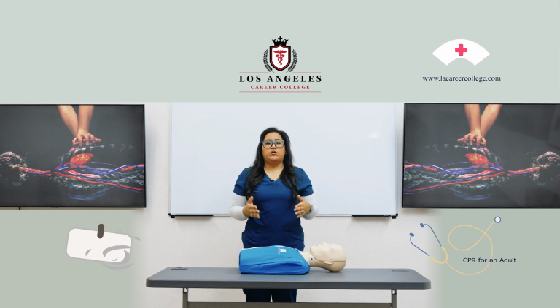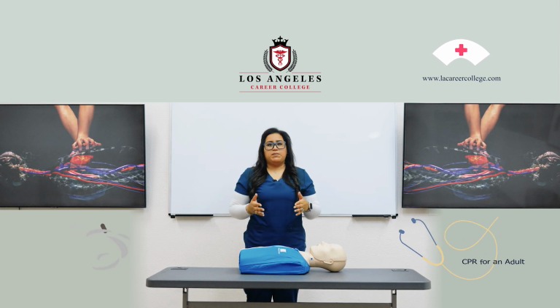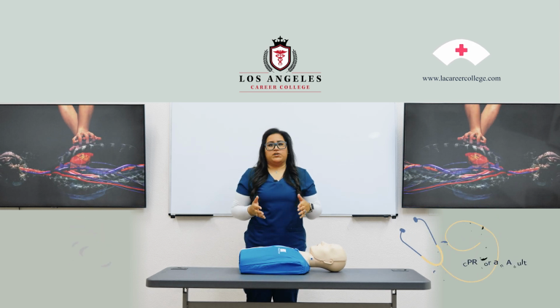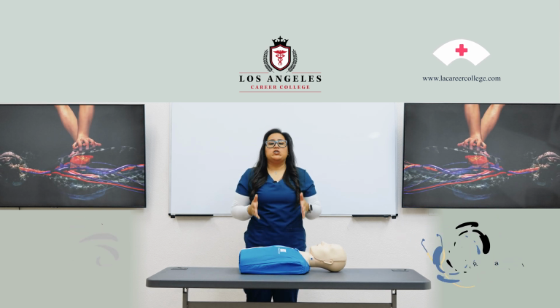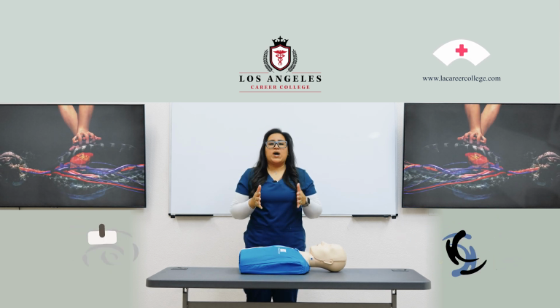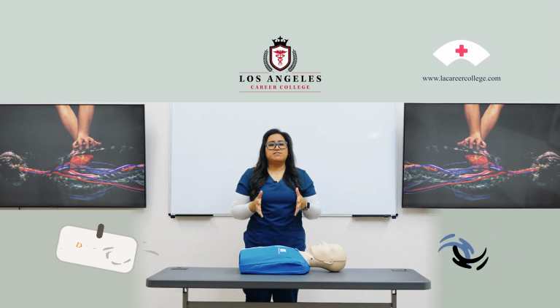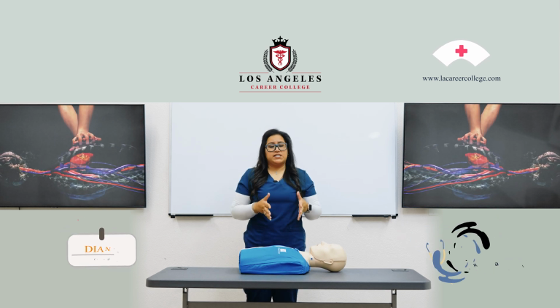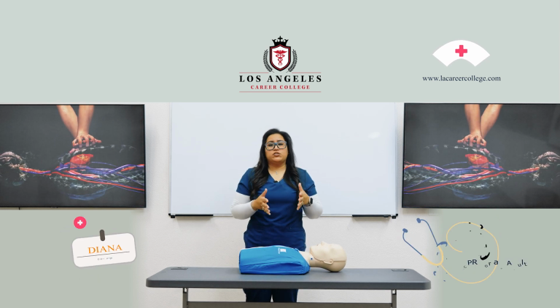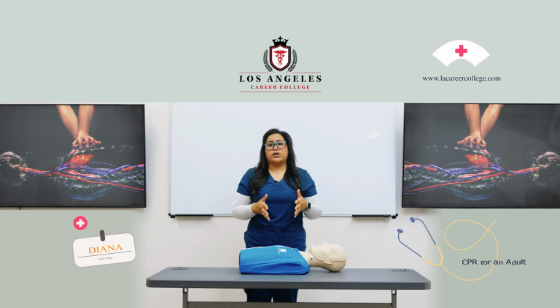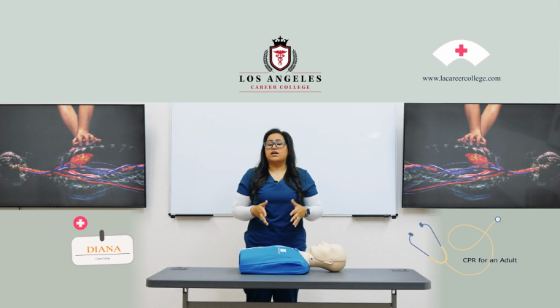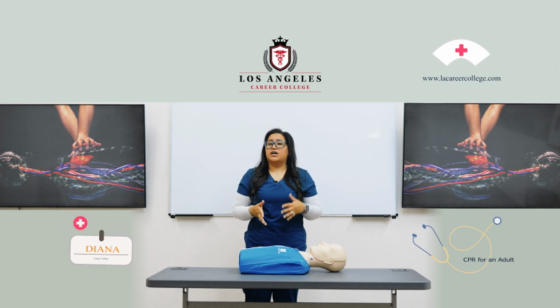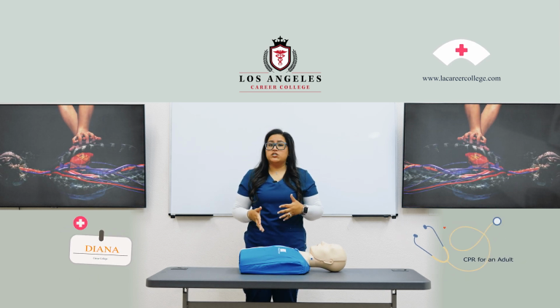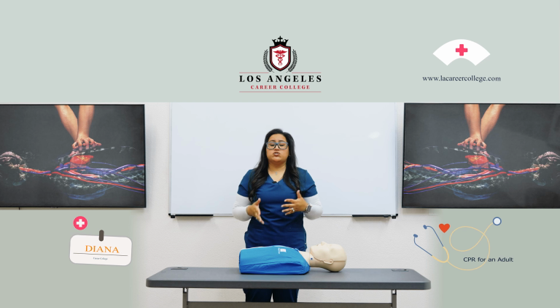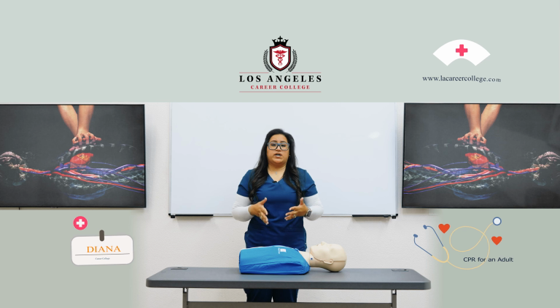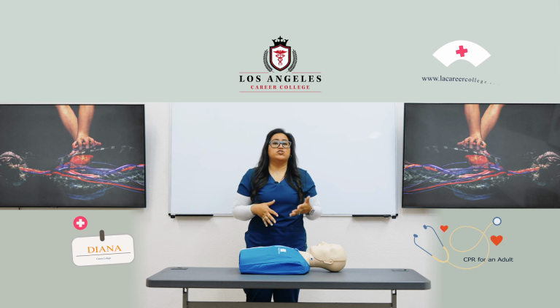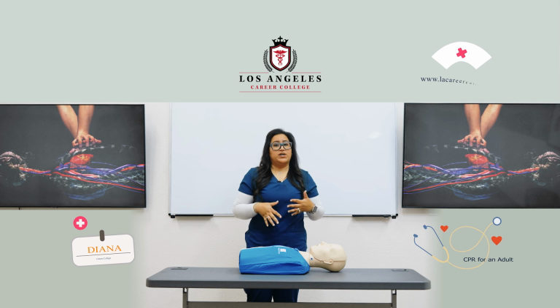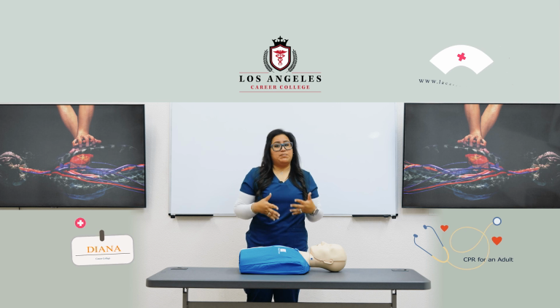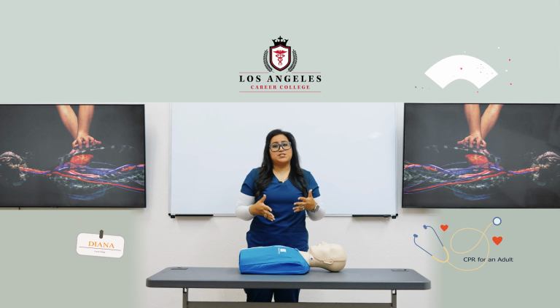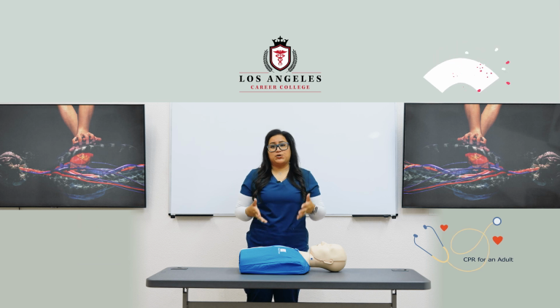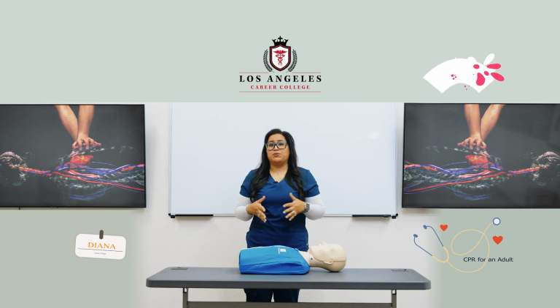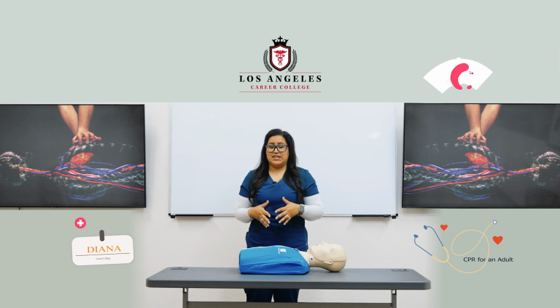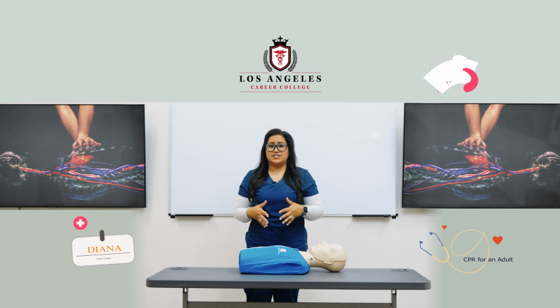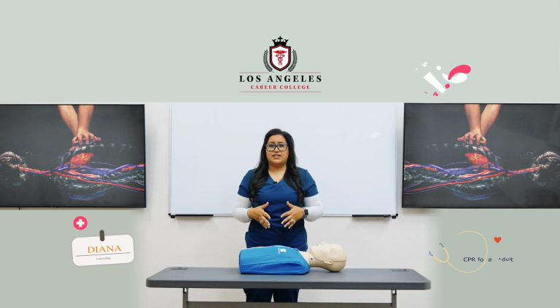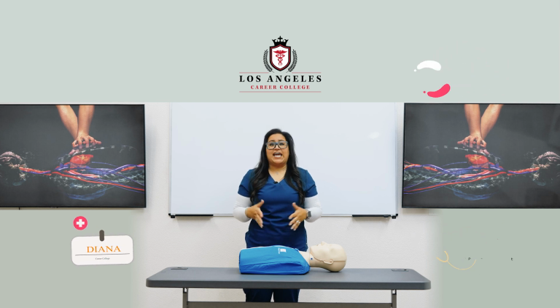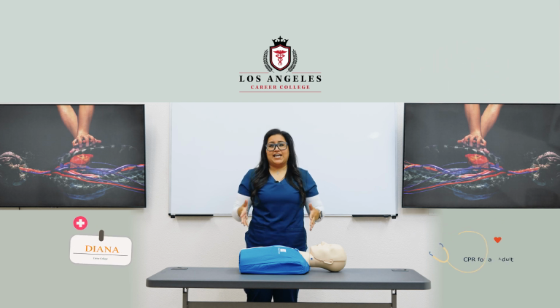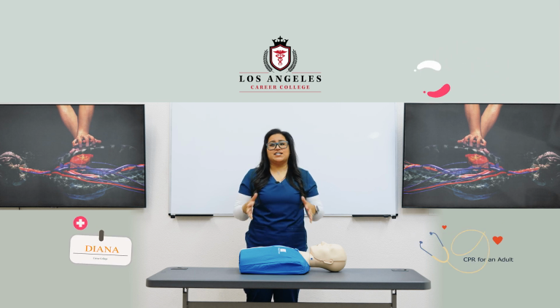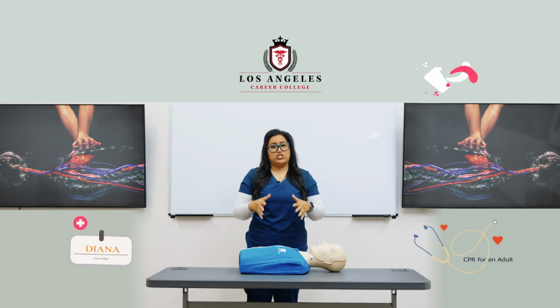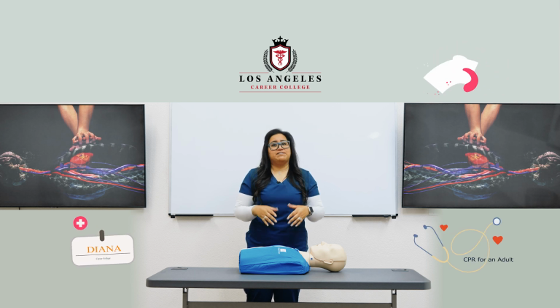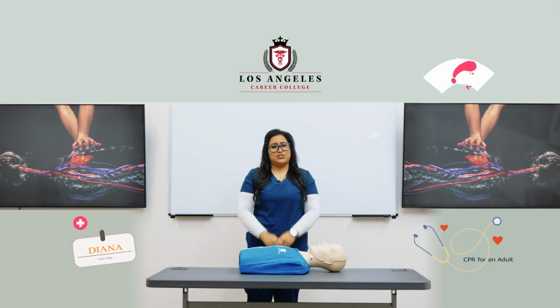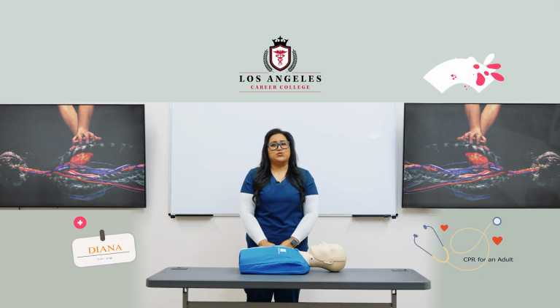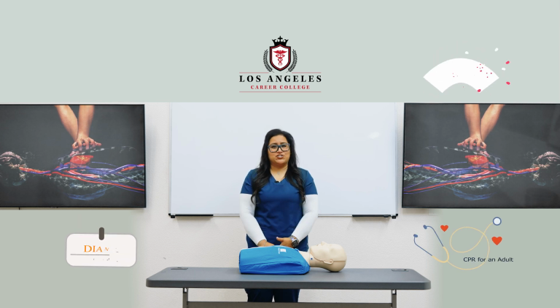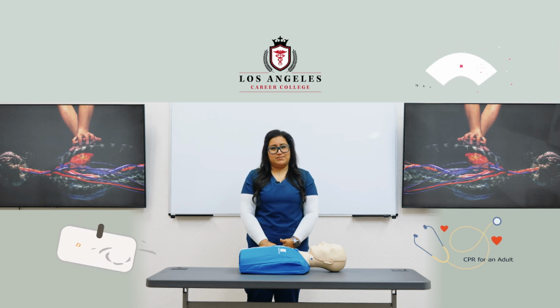Remember, you have to stay at the rate of 100 to 120 beats per minute and achieve that two-inch depth.